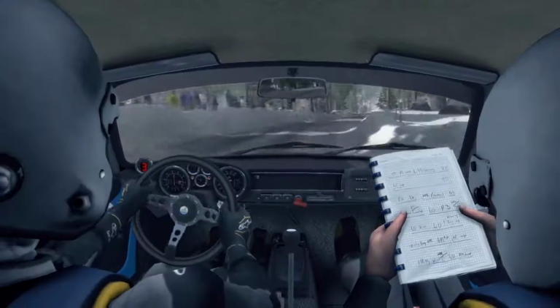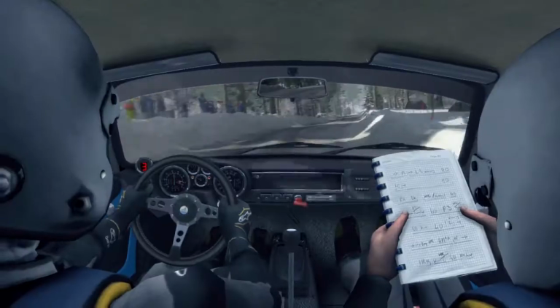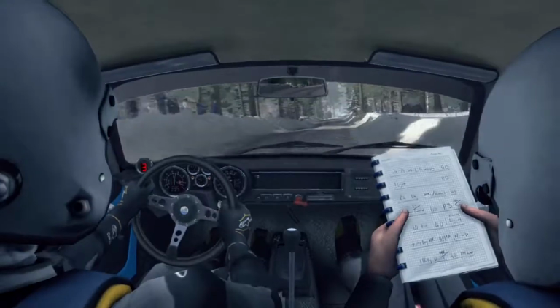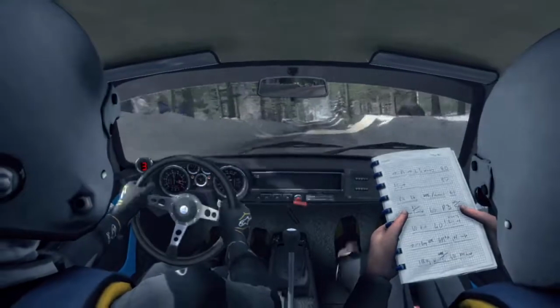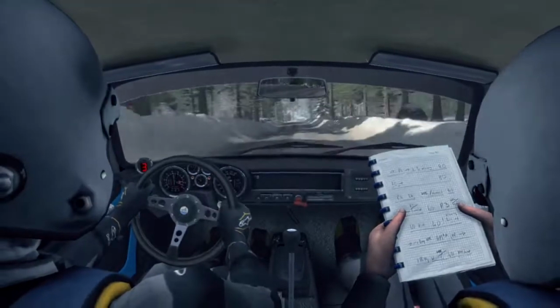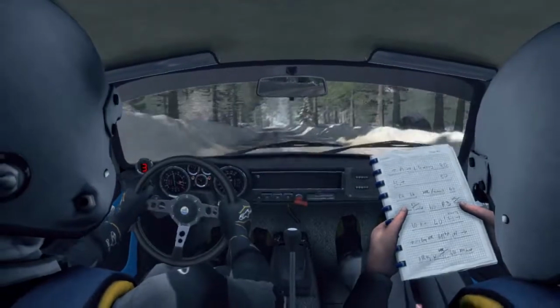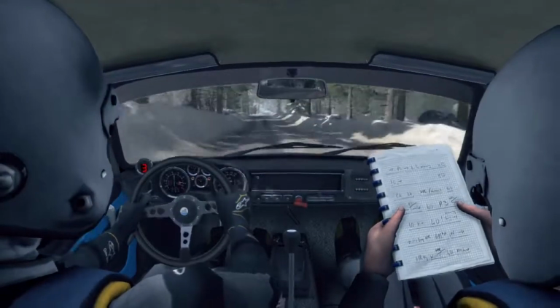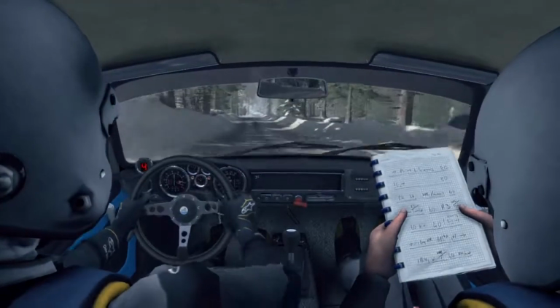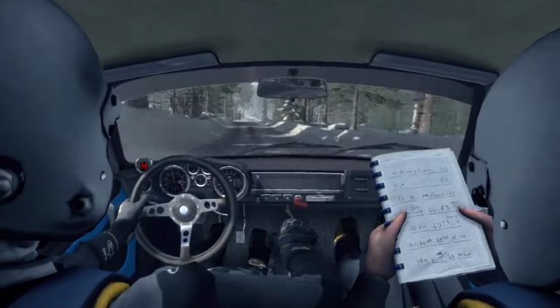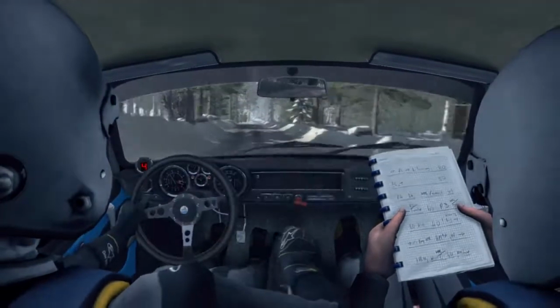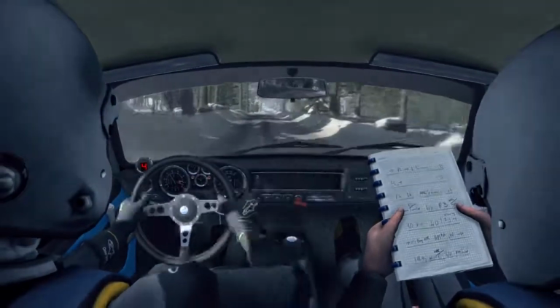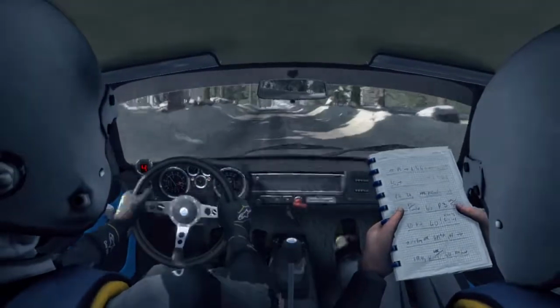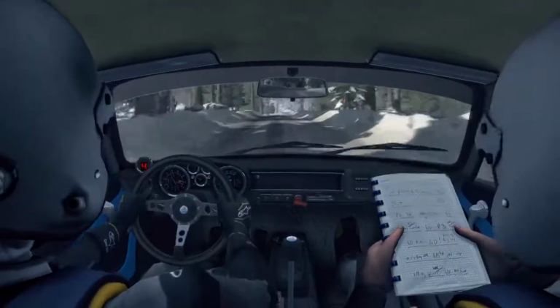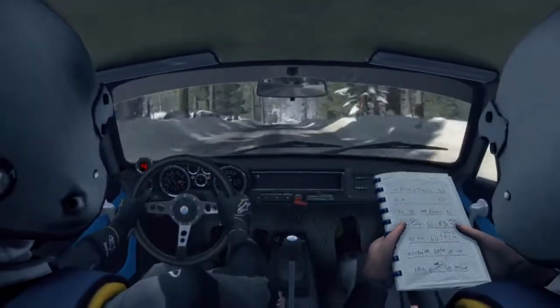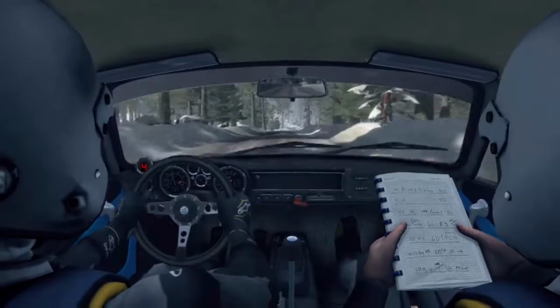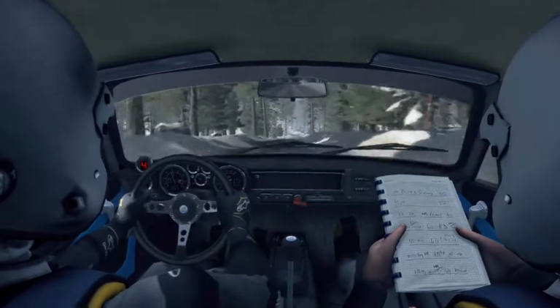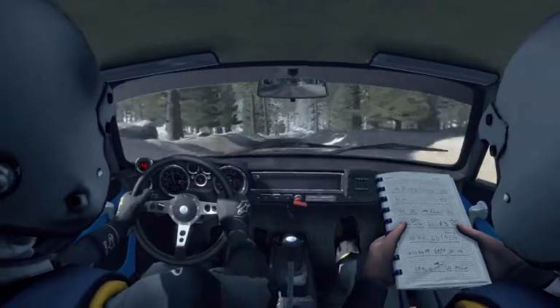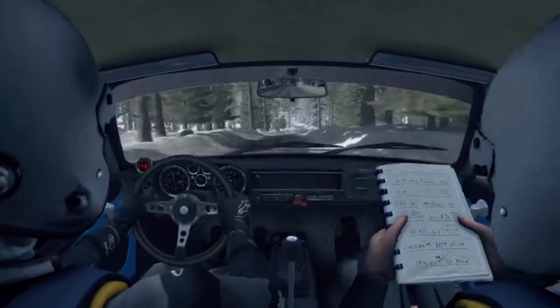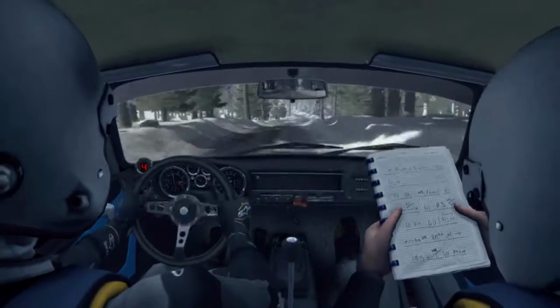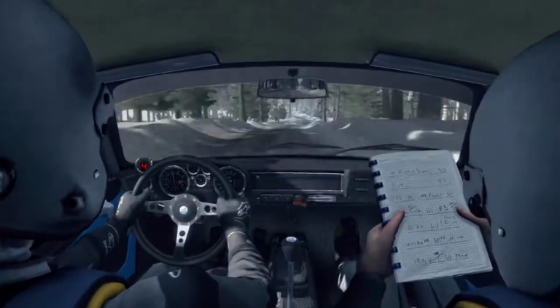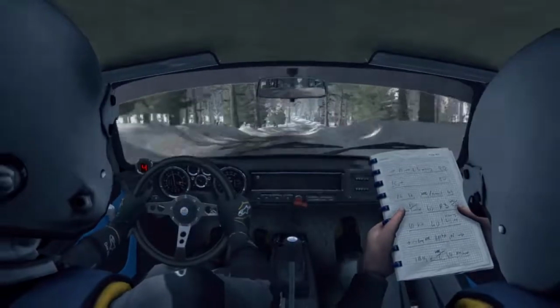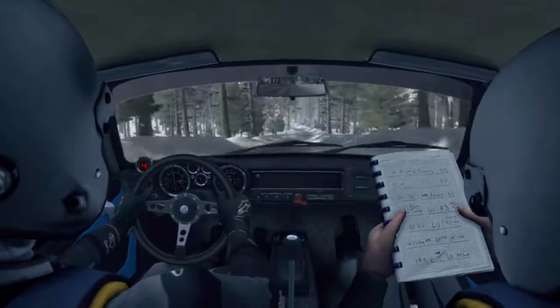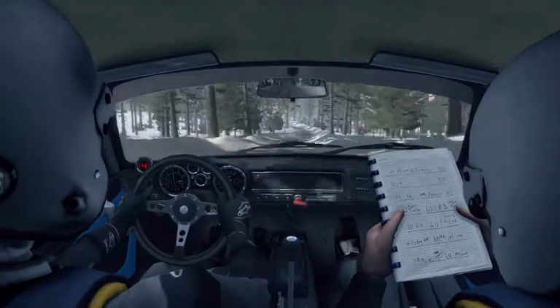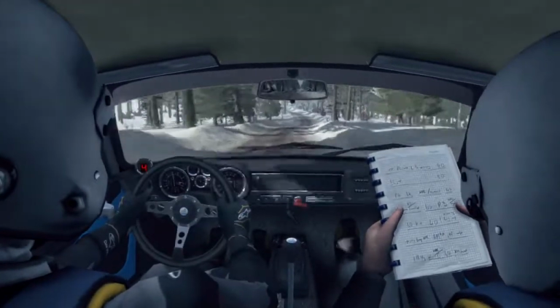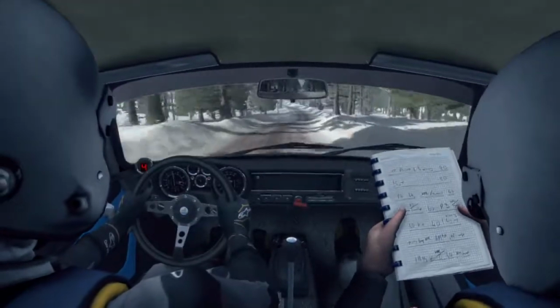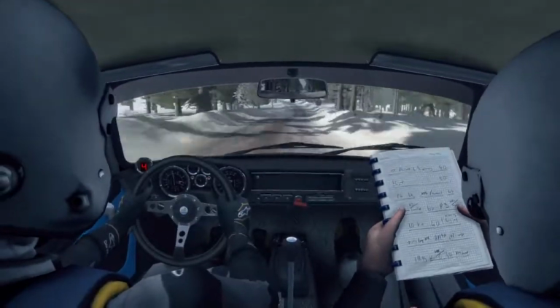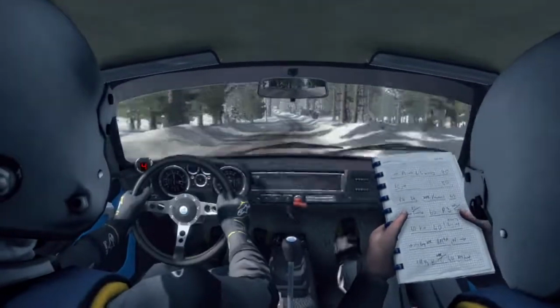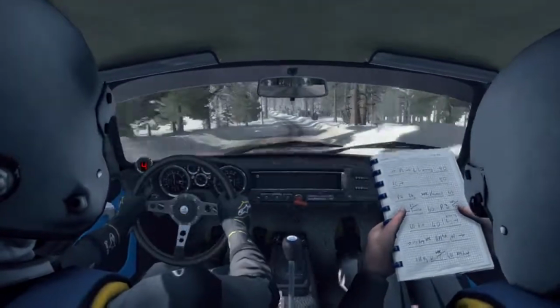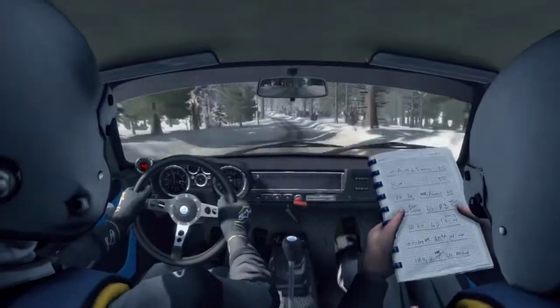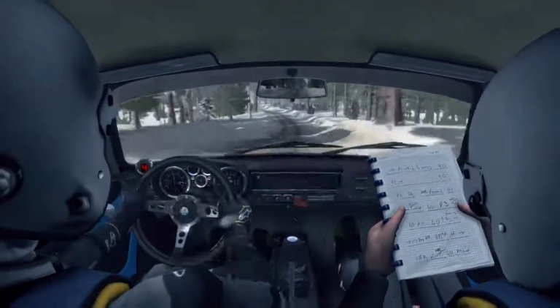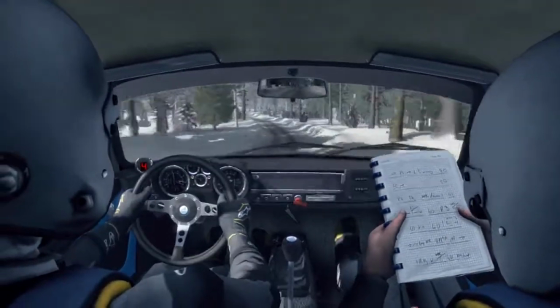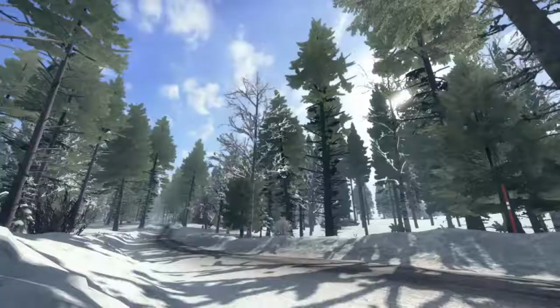Right 6, left 6, 80 crash jump, maybe... it took...